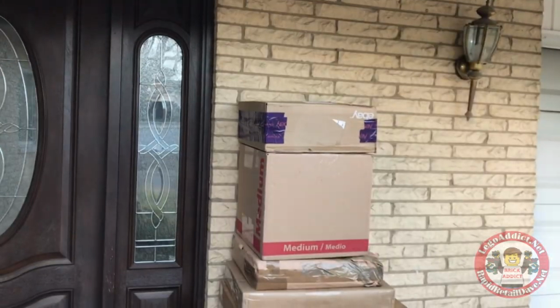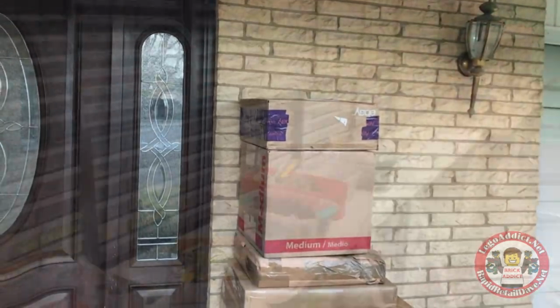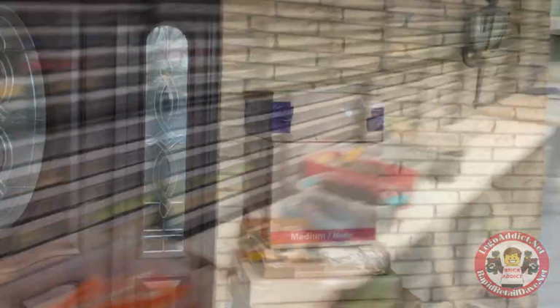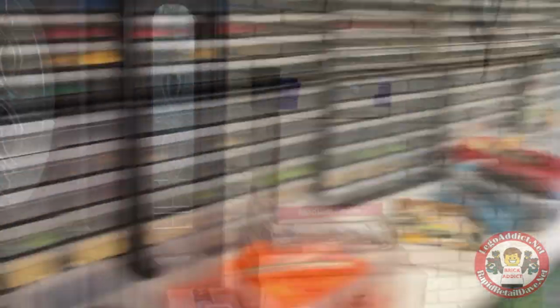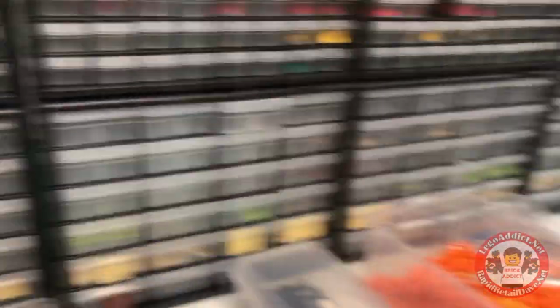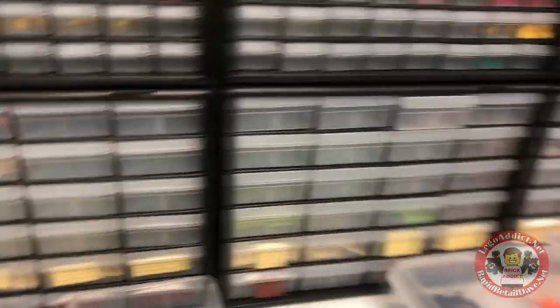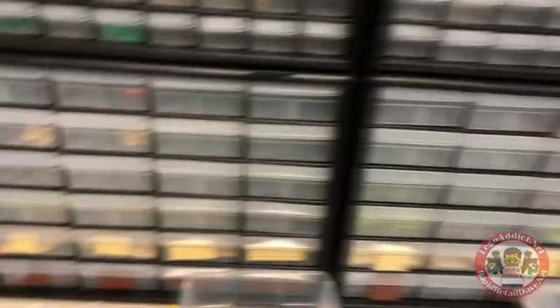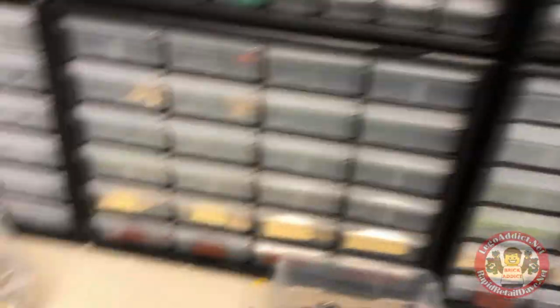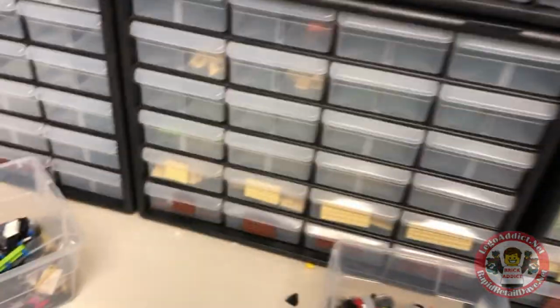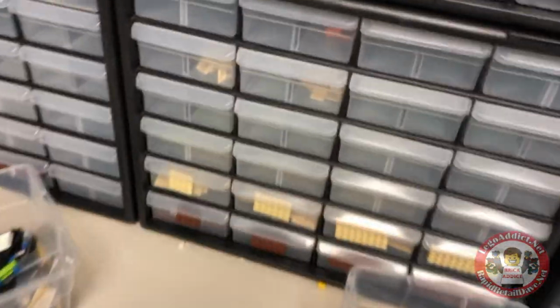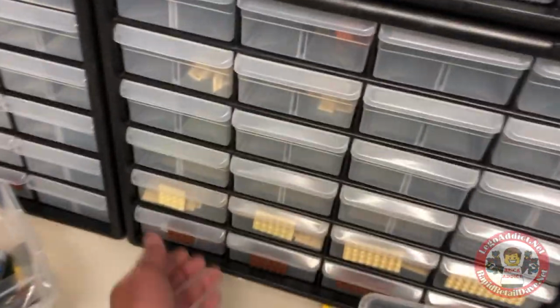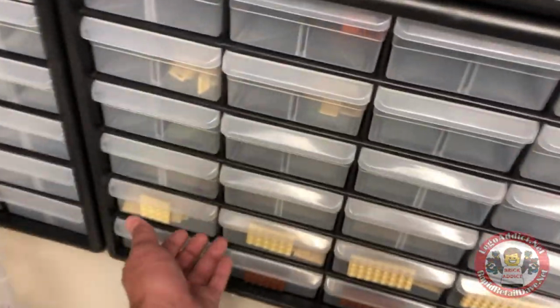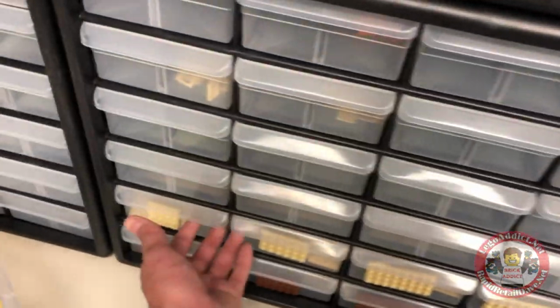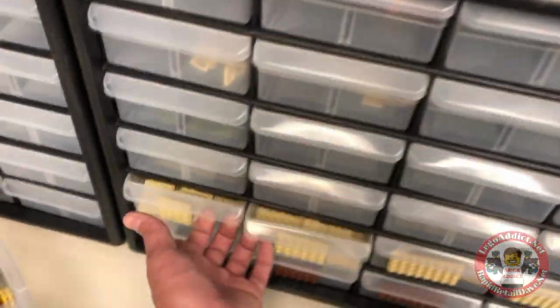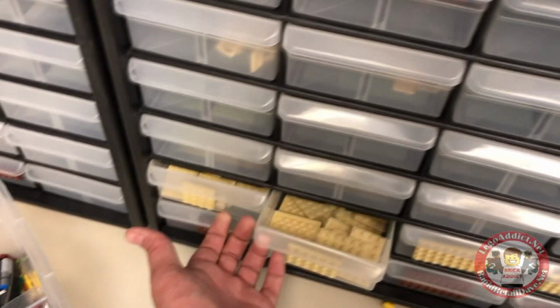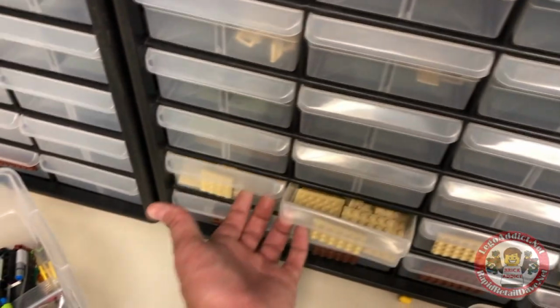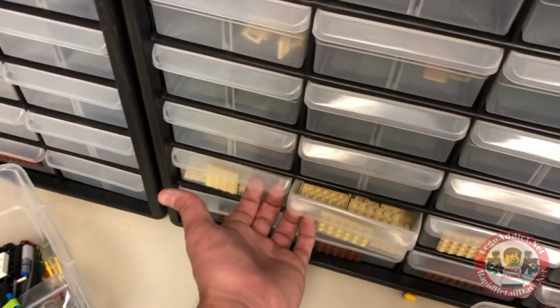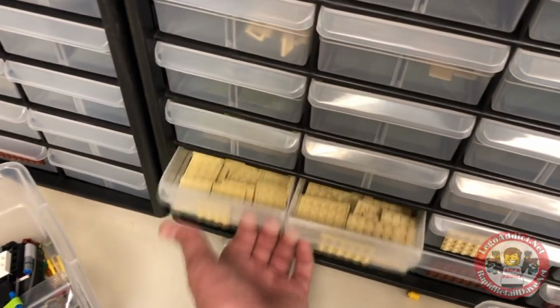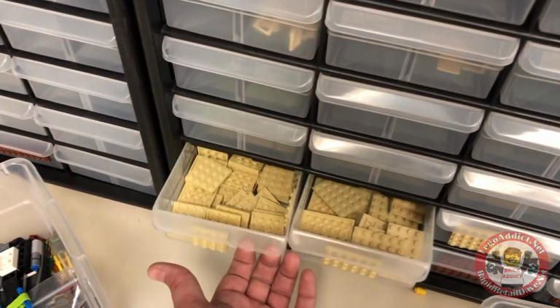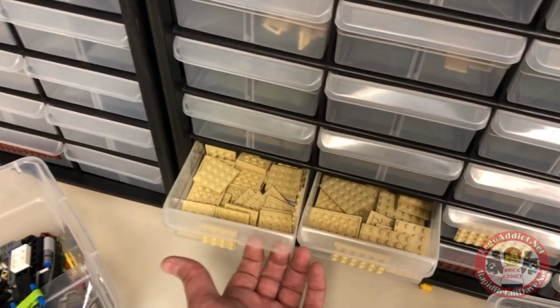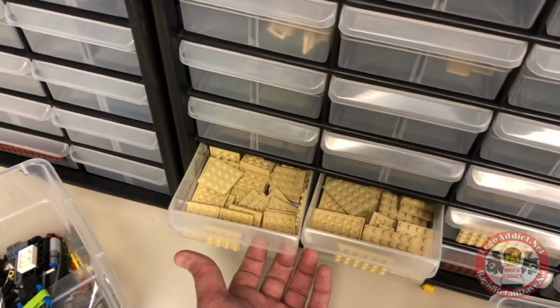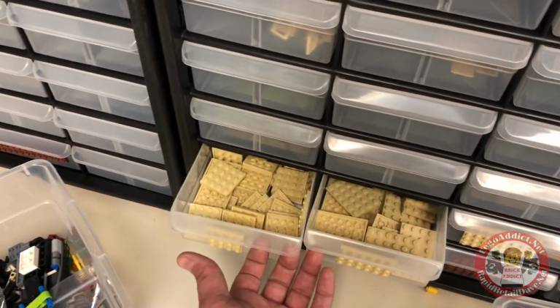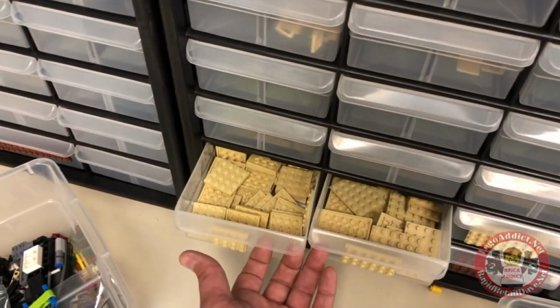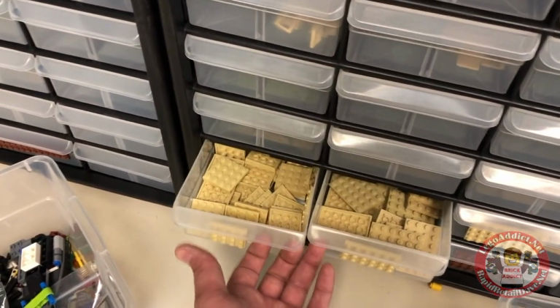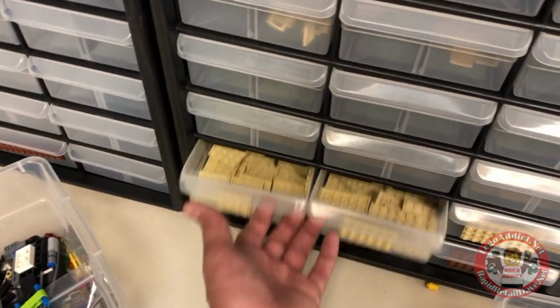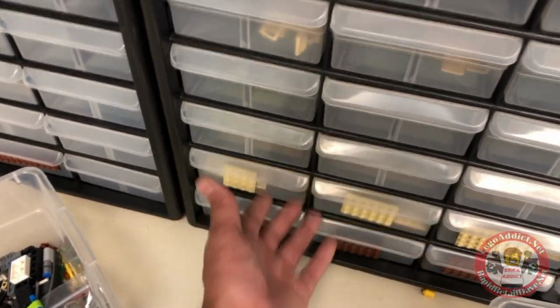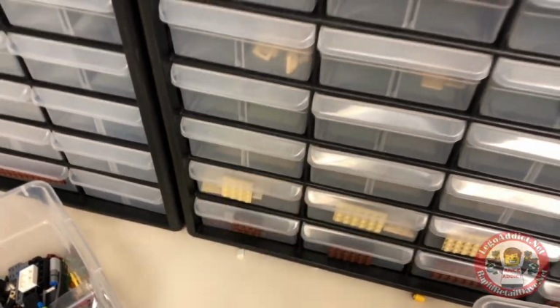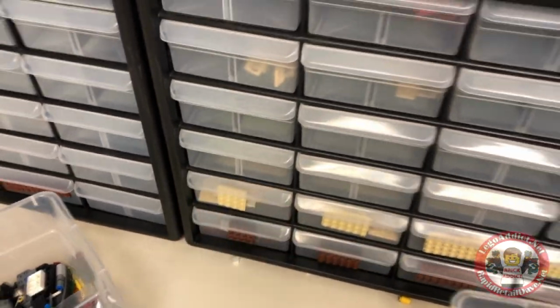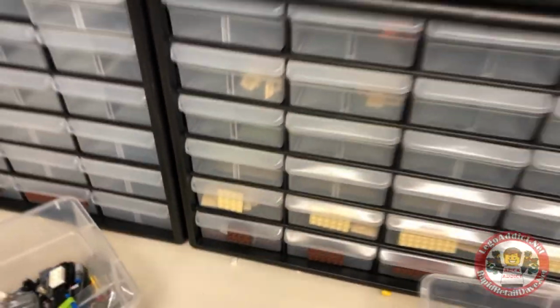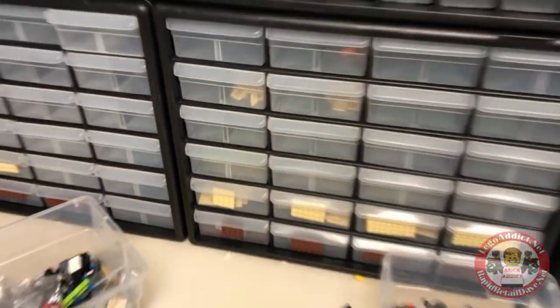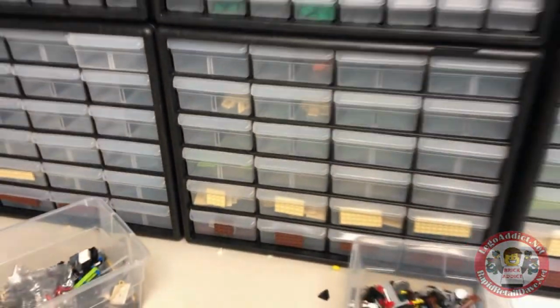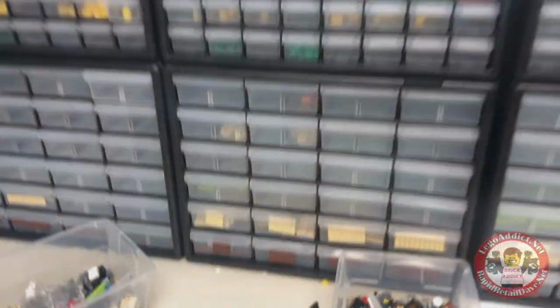Who wants to see a video on how we organize millions and millions of LEGO parts?